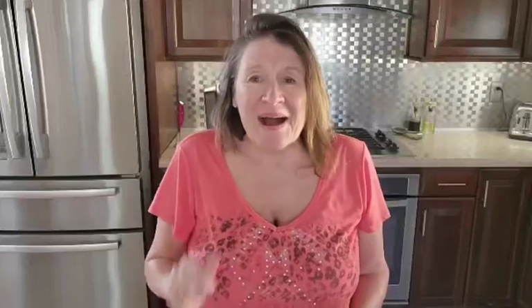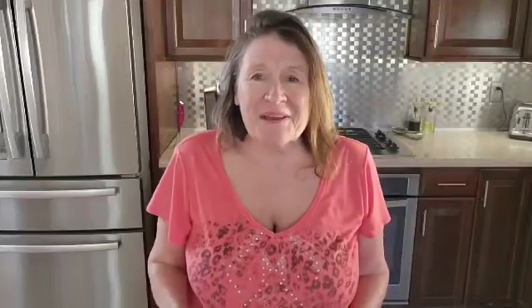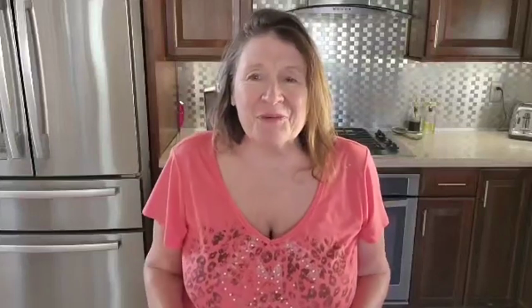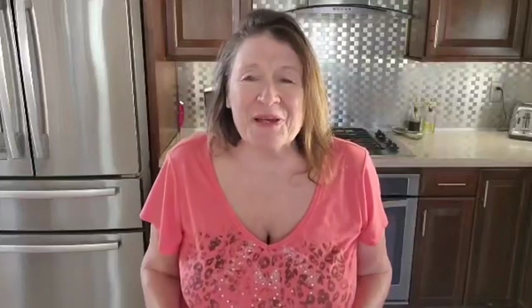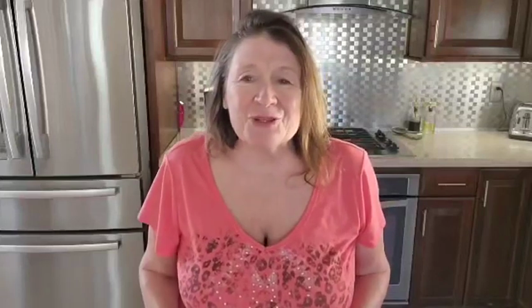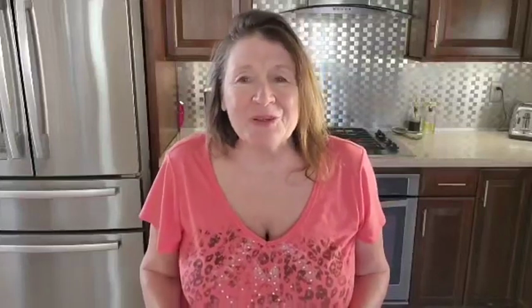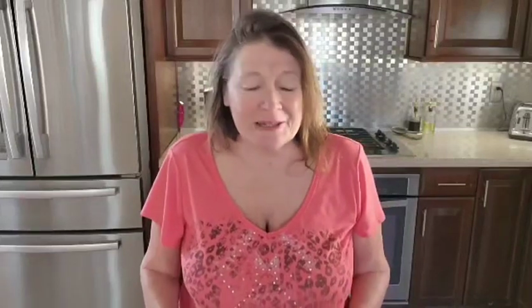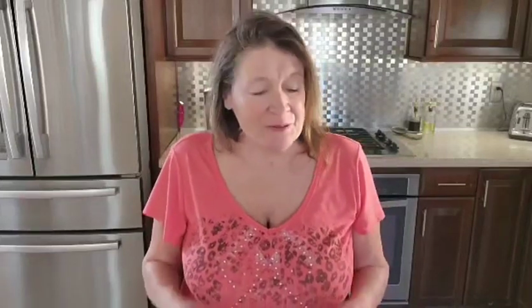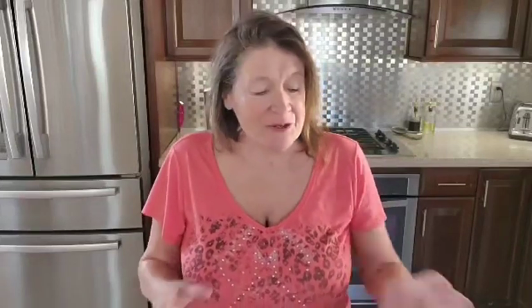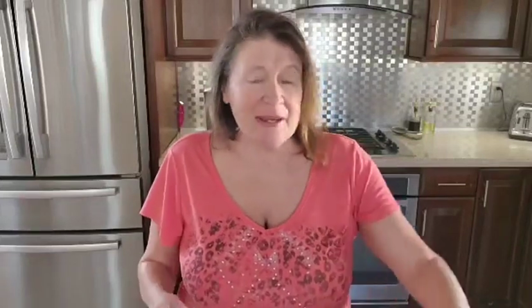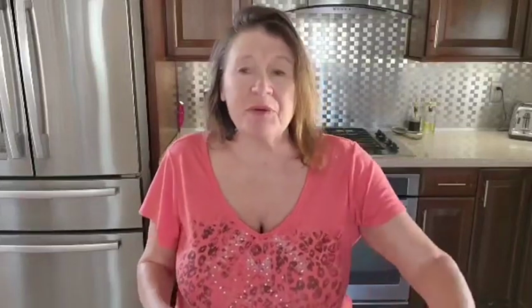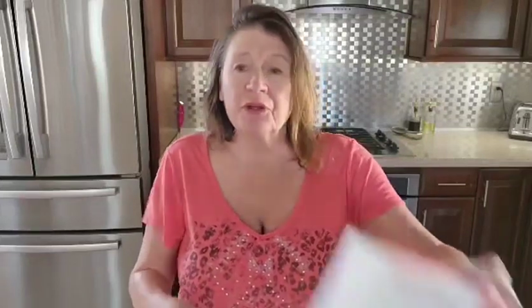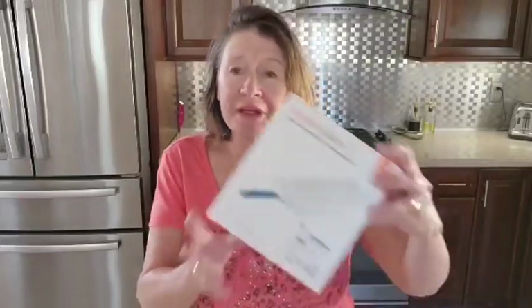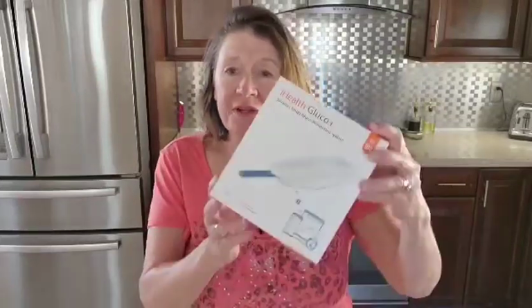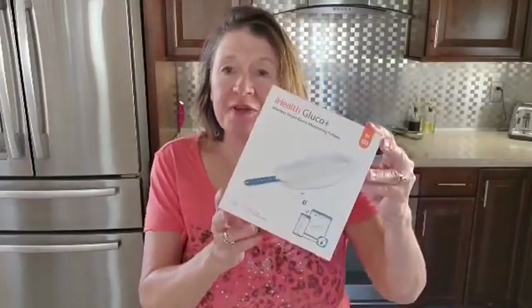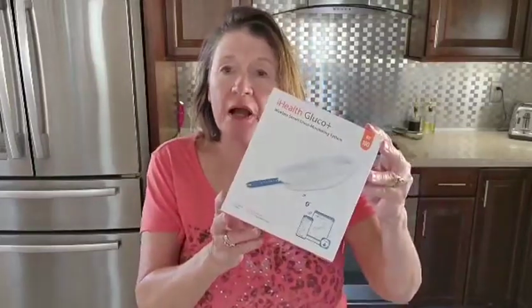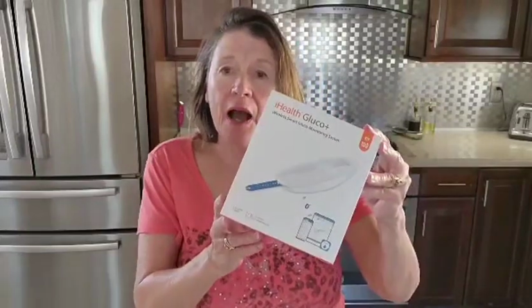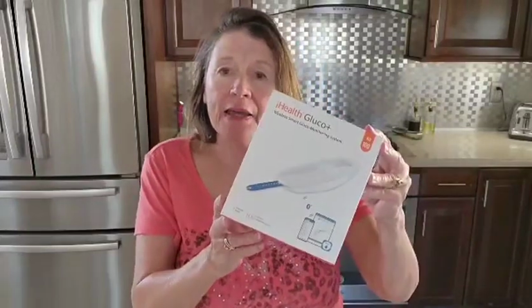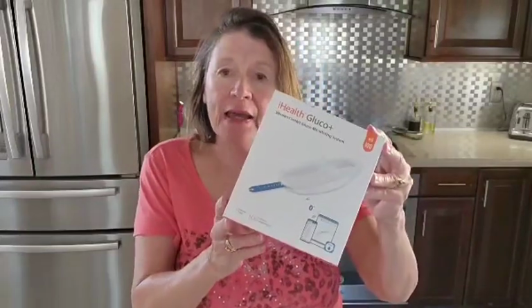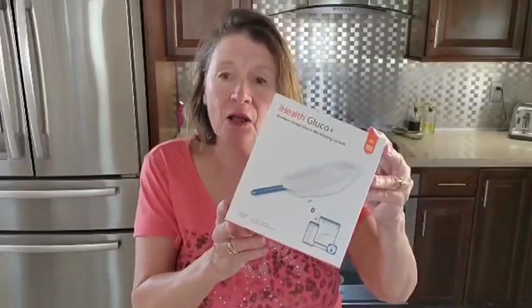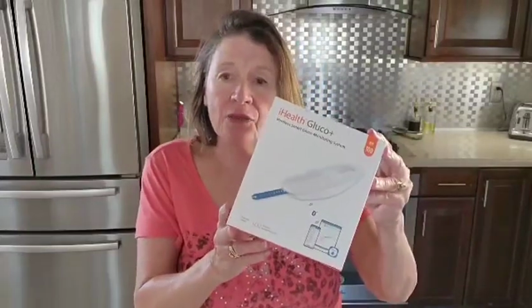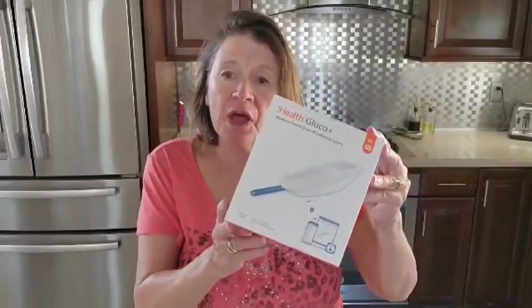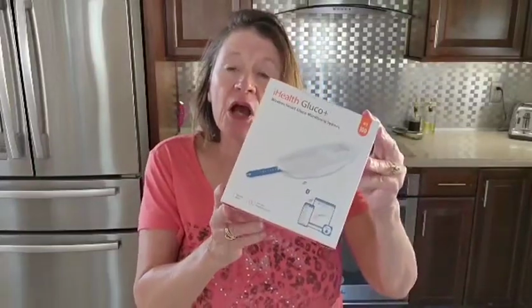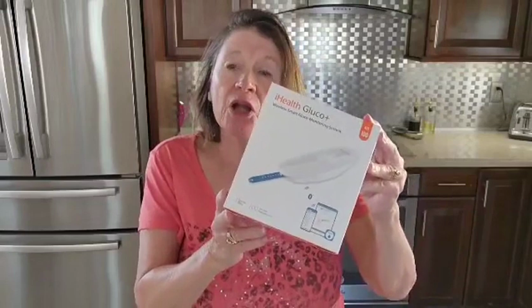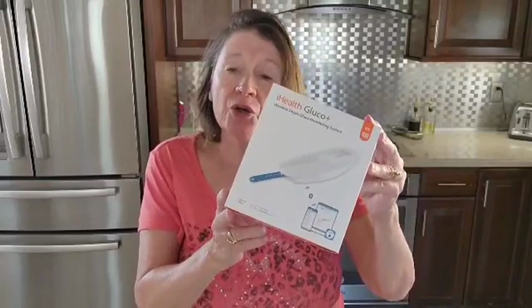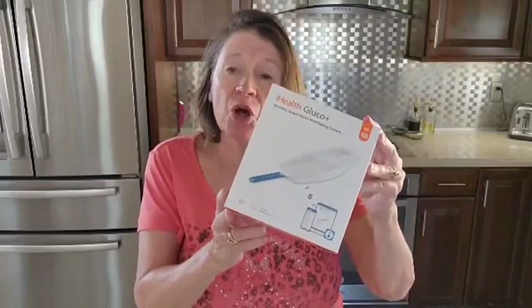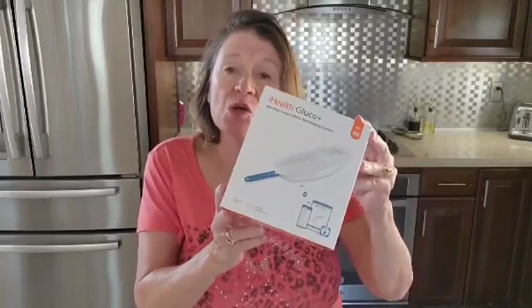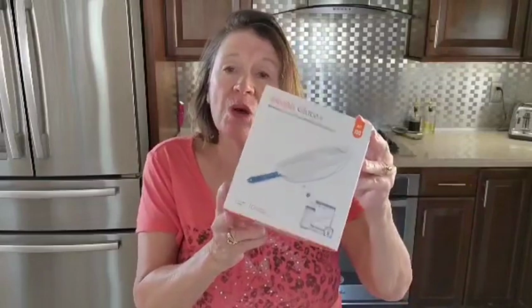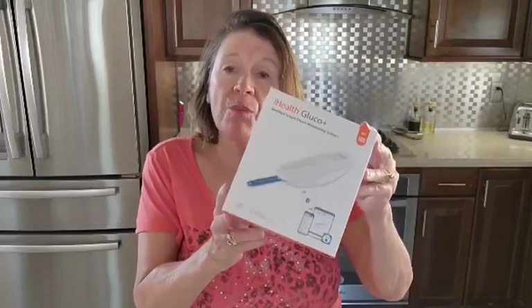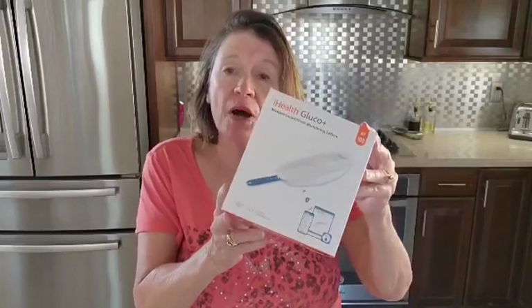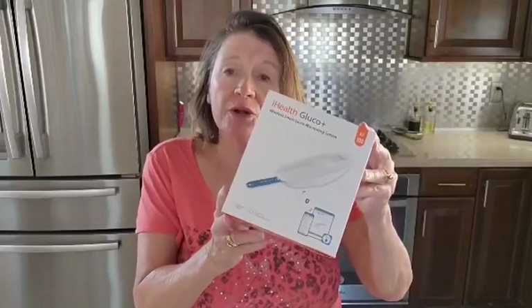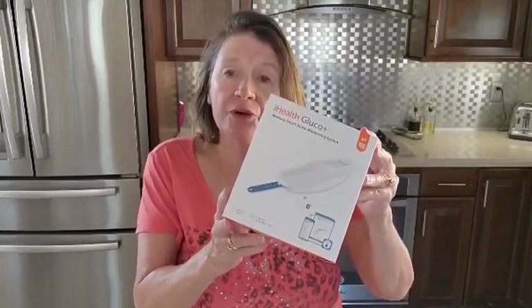Hi everyone, Julie here. Today we are looking into the iHealth Glucose Monitor.